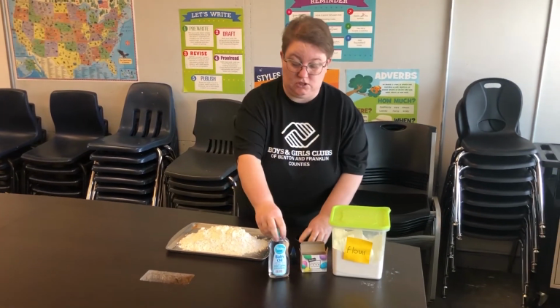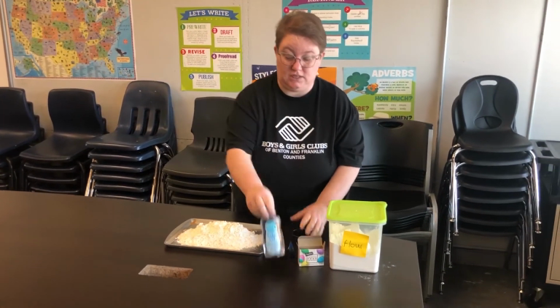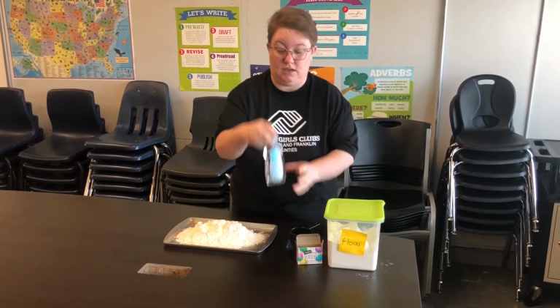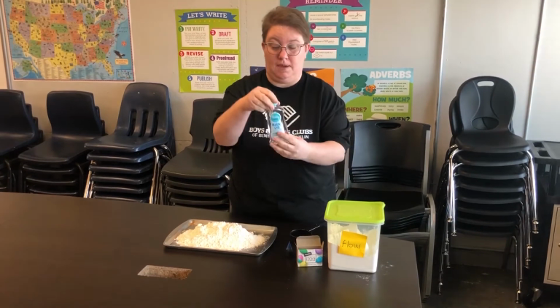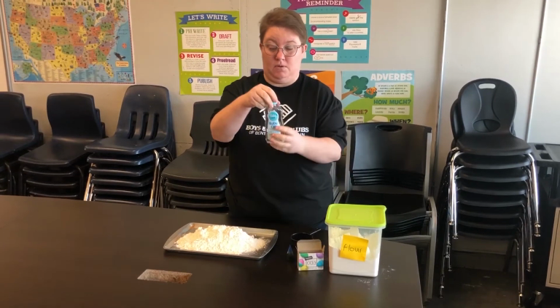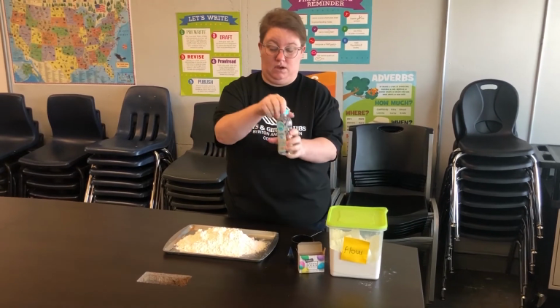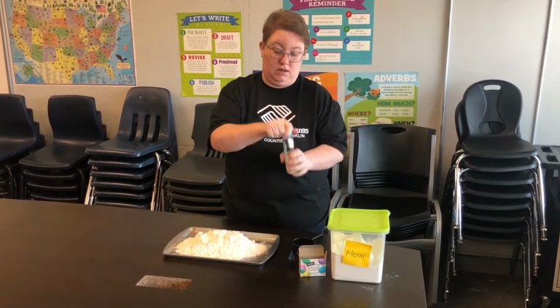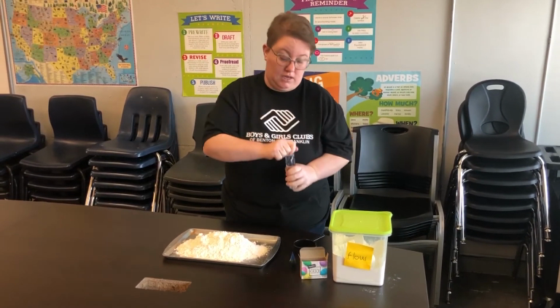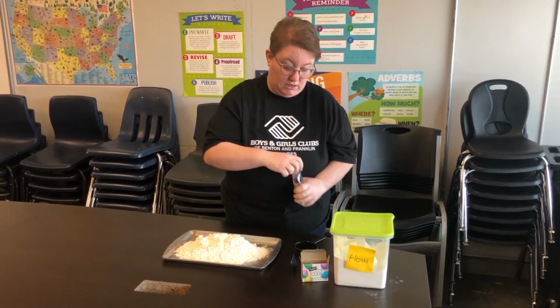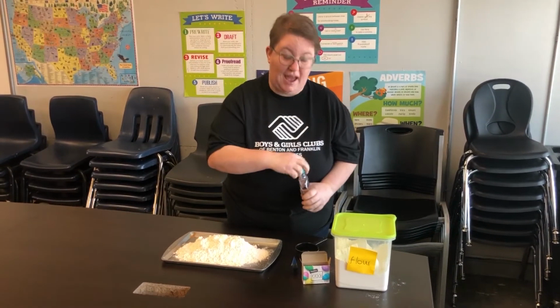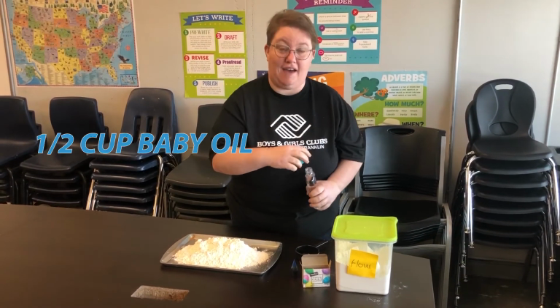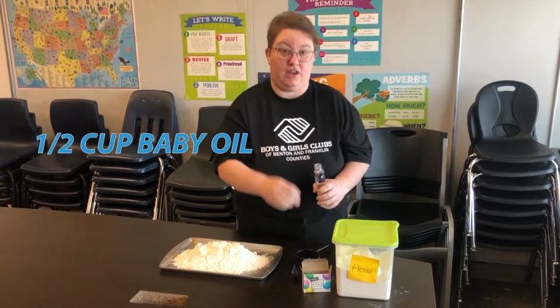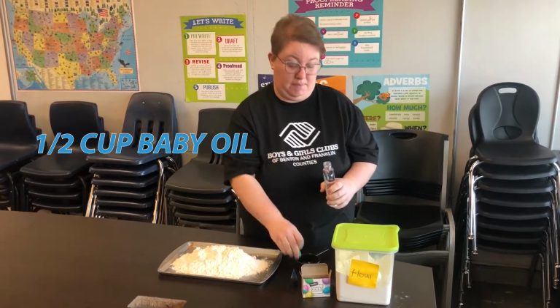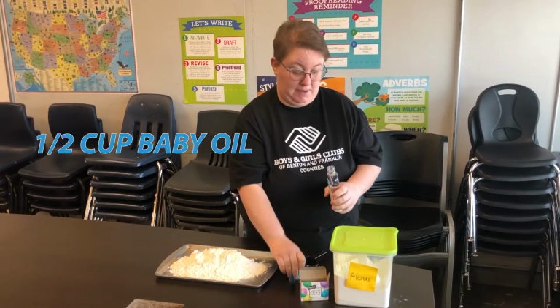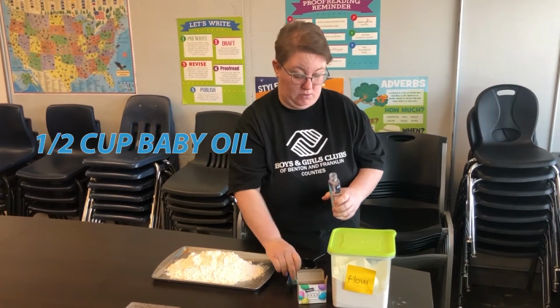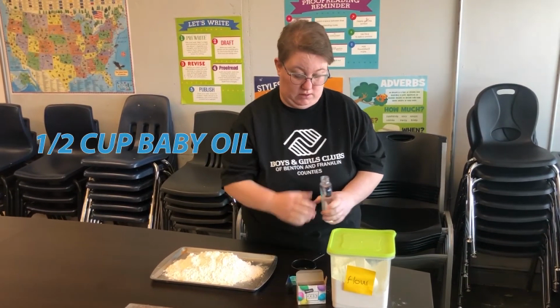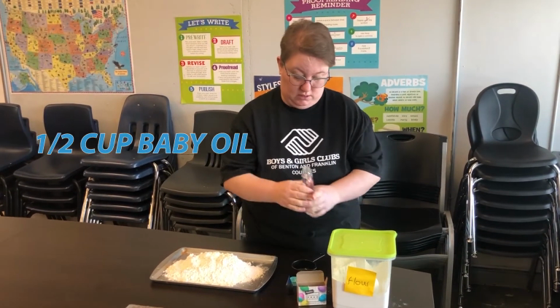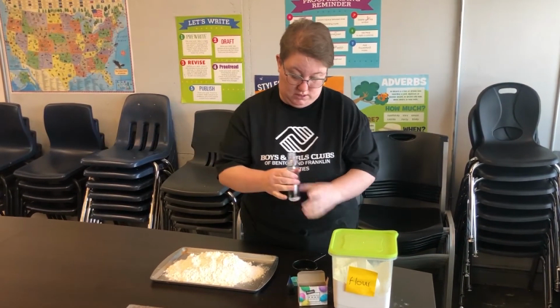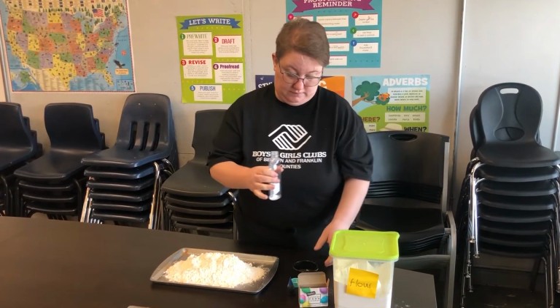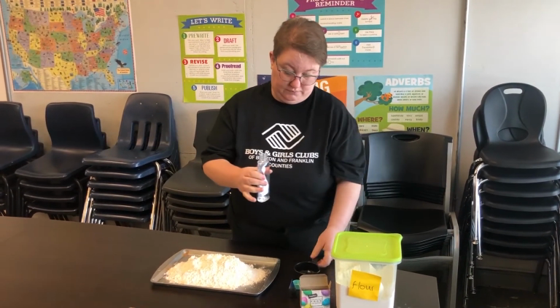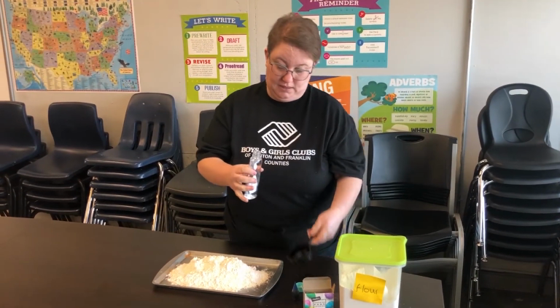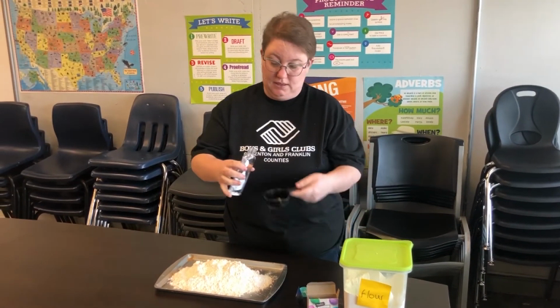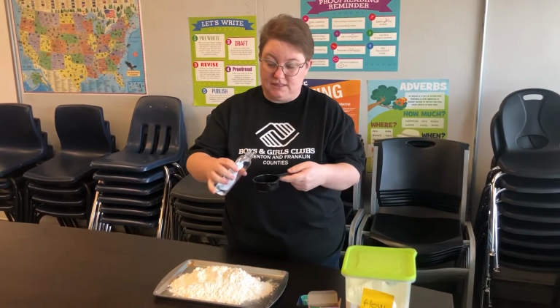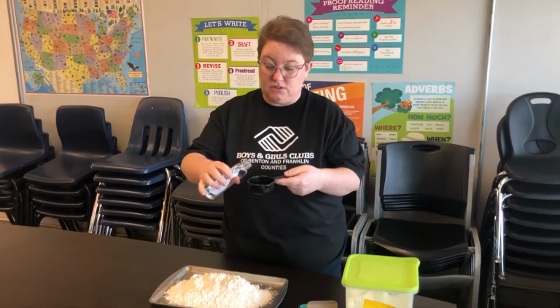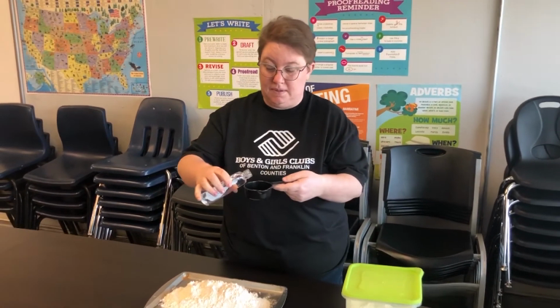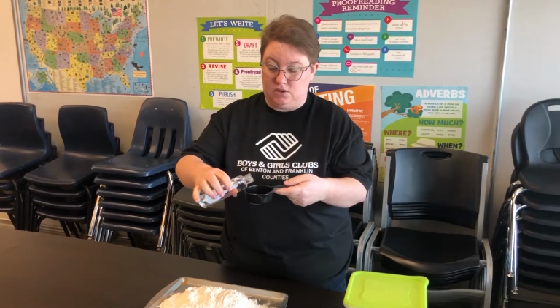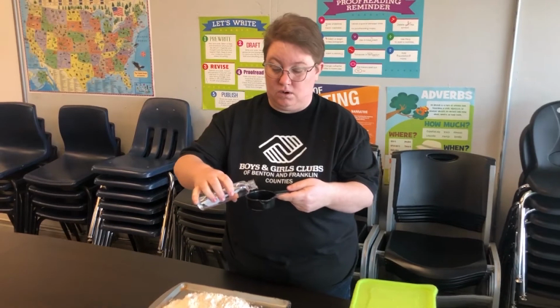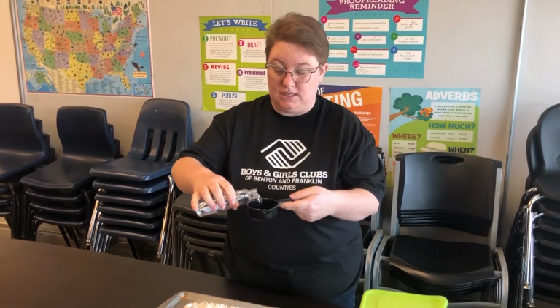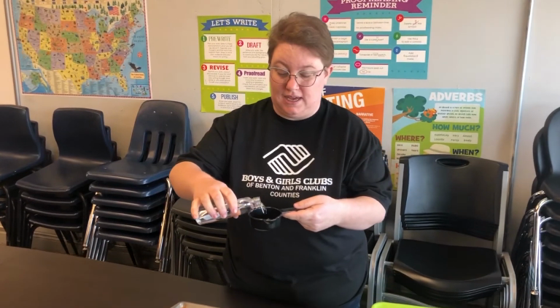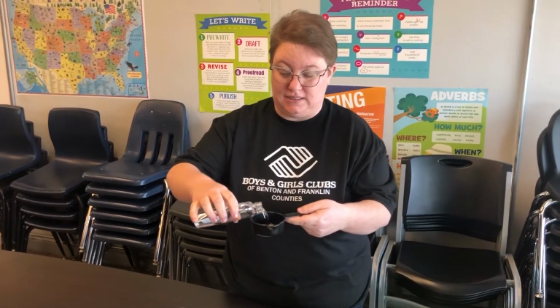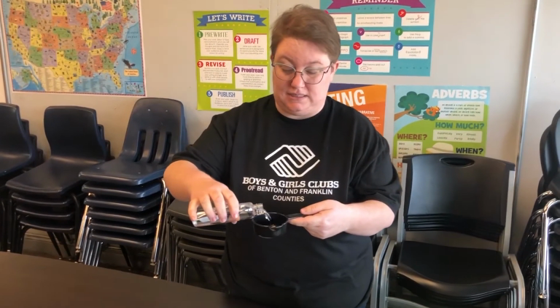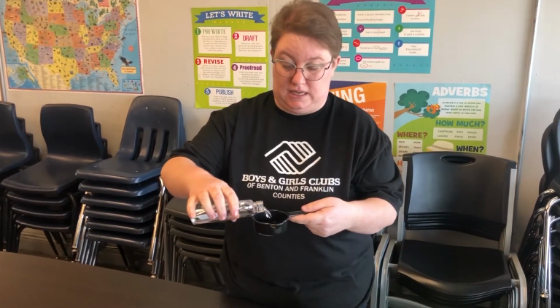Your next step is to take your baby oil — you need a half a cup of baby oil. This is gonna make your sand sticky.